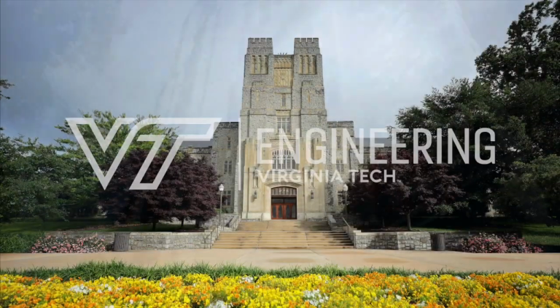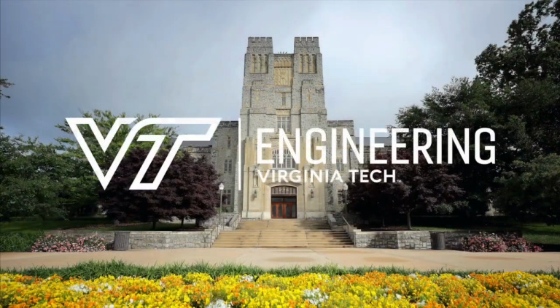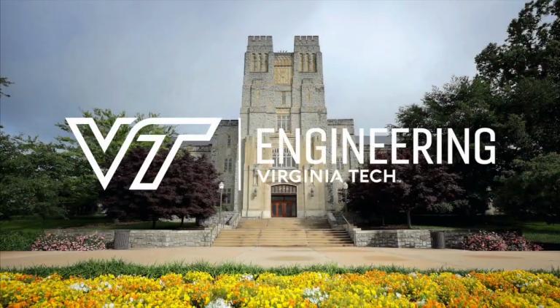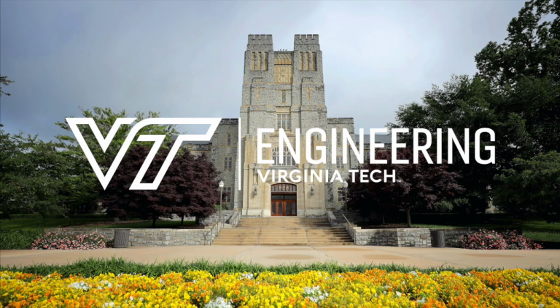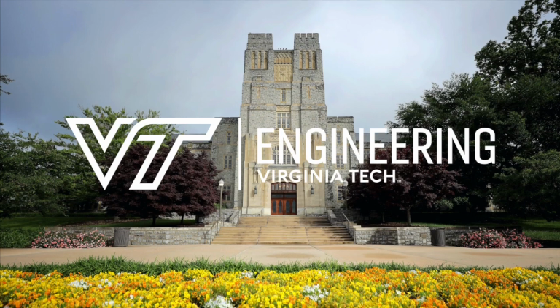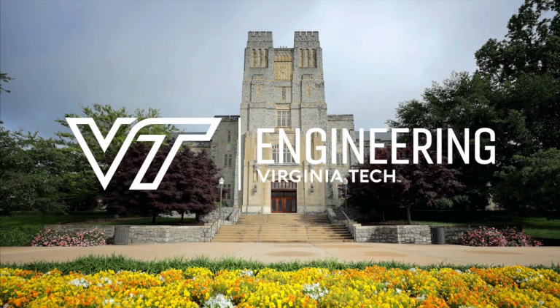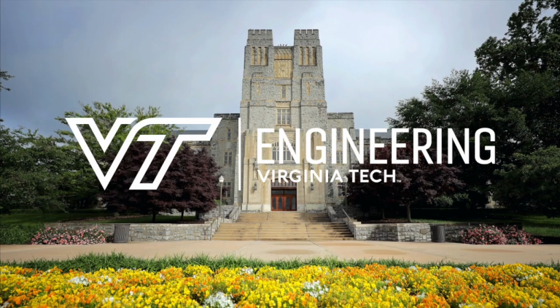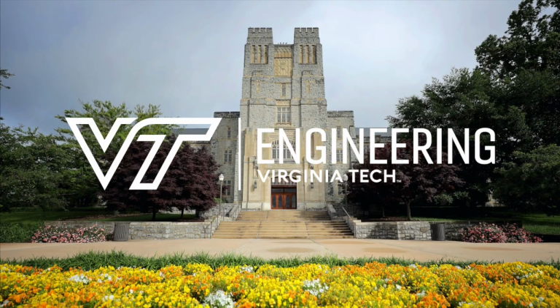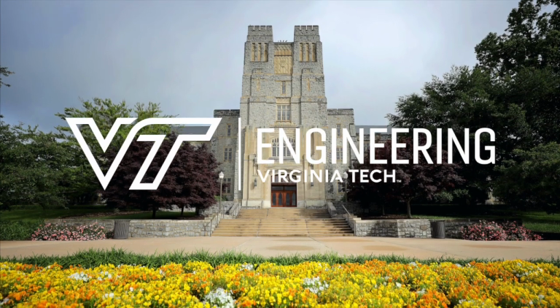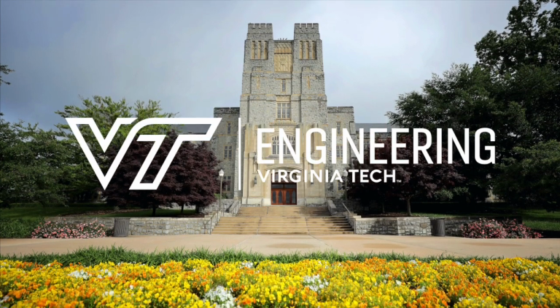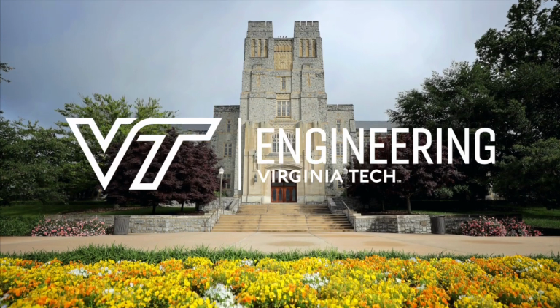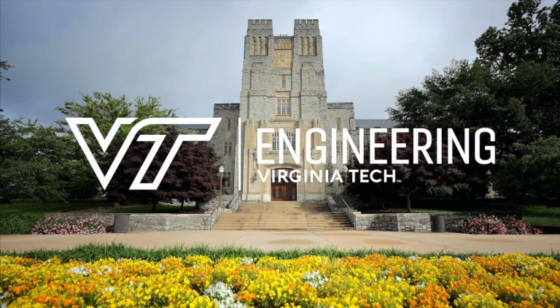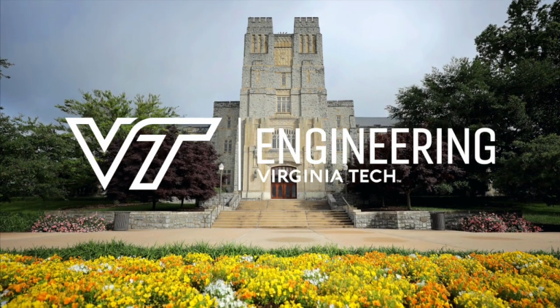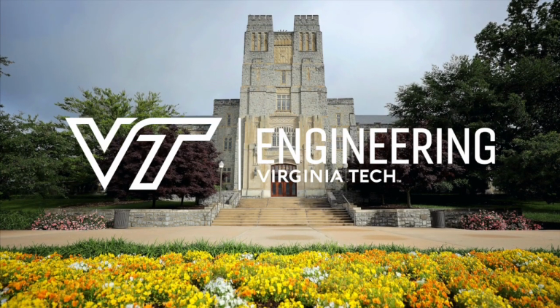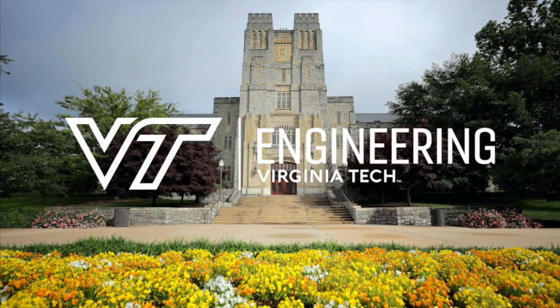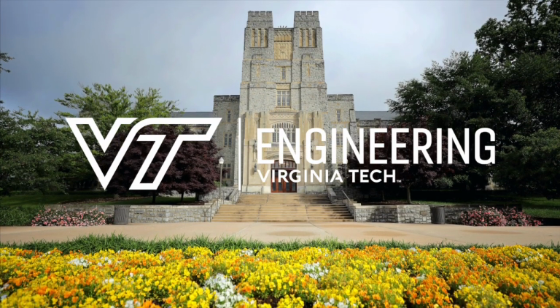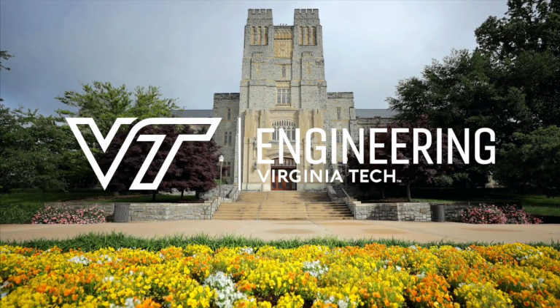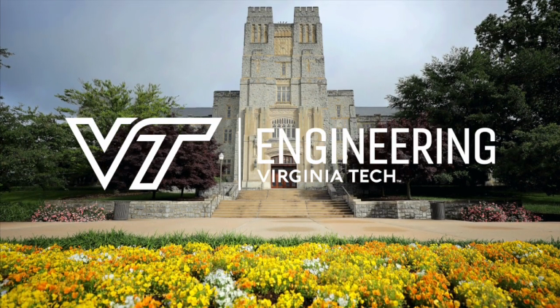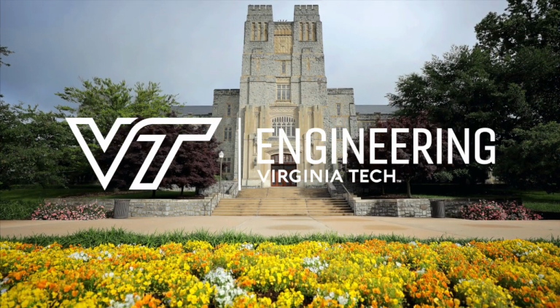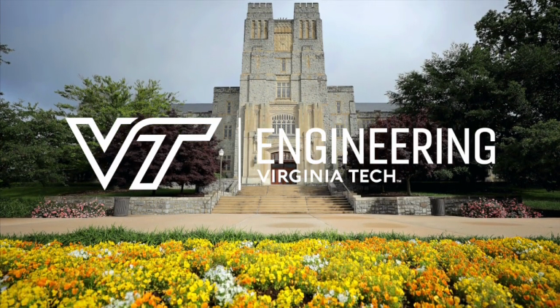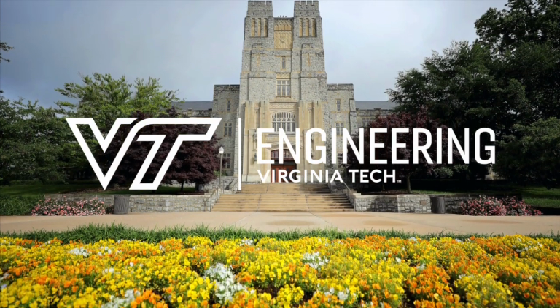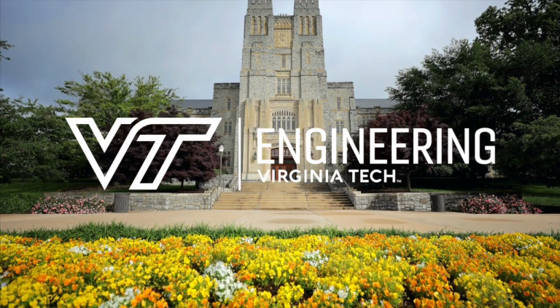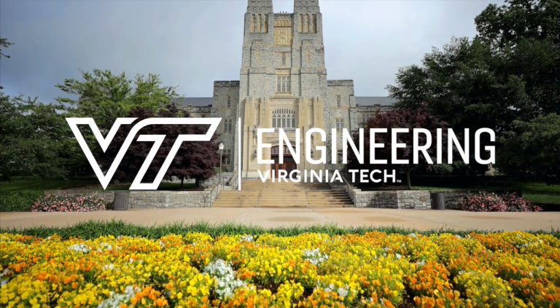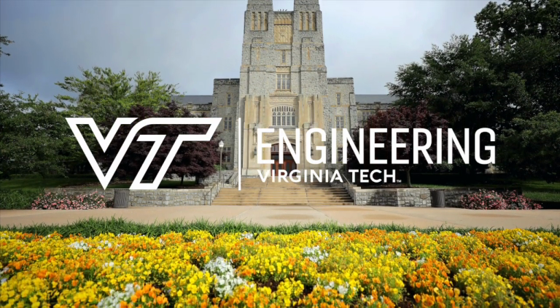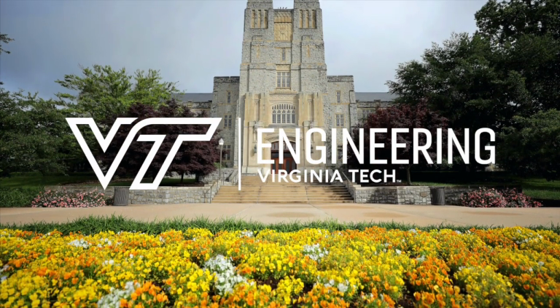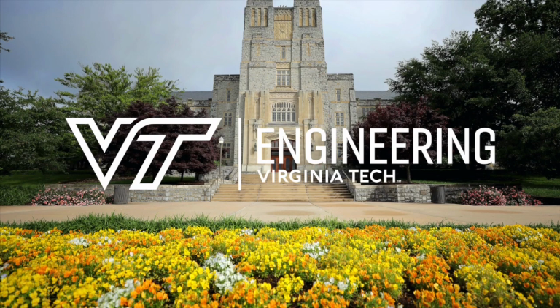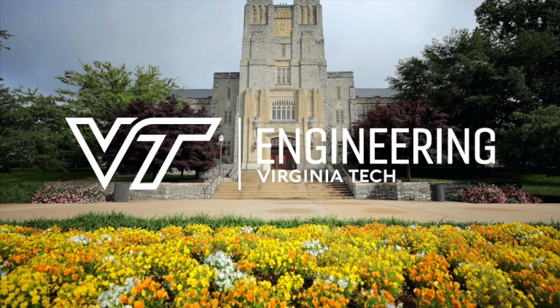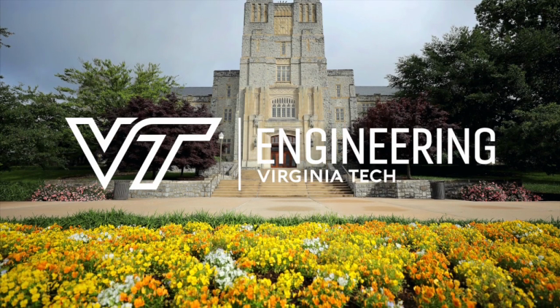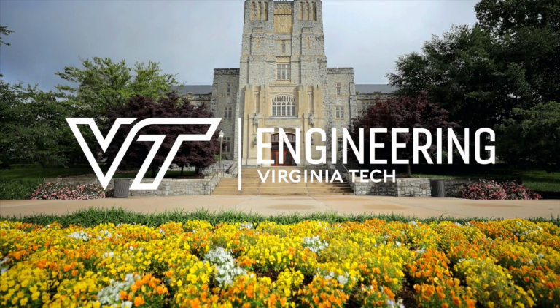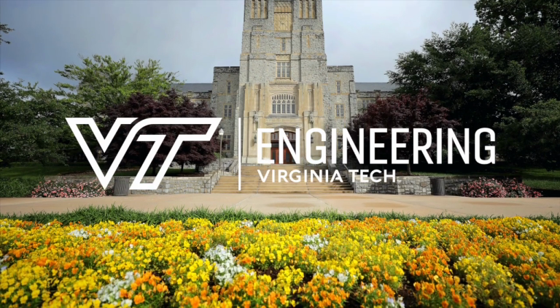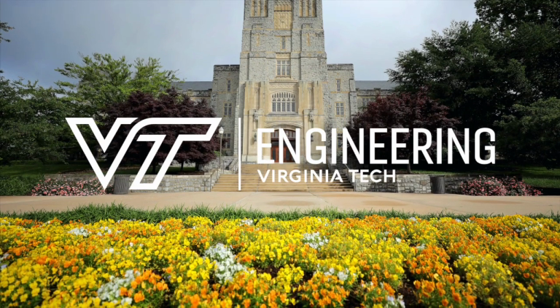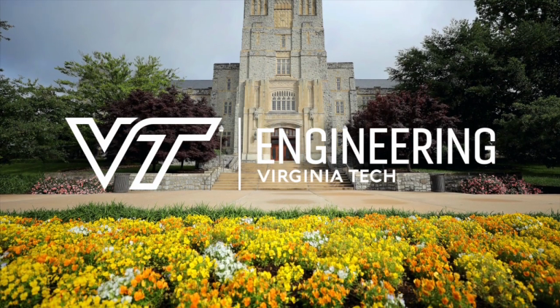Thank you for joining us on our quick tour of our main engineering buildings. We hope to see you on campus soon. Go Hokies!